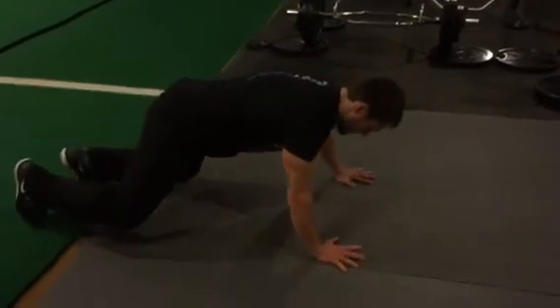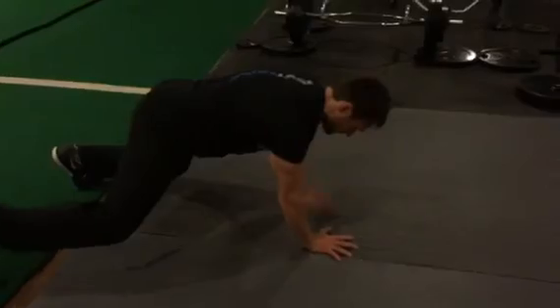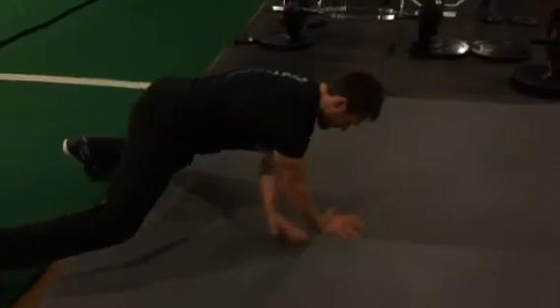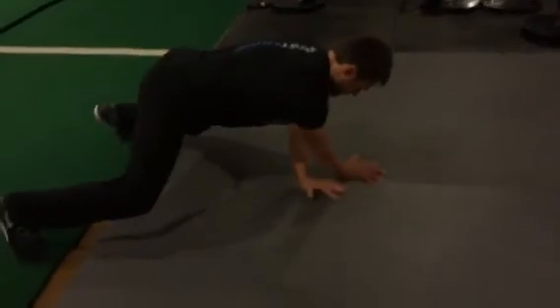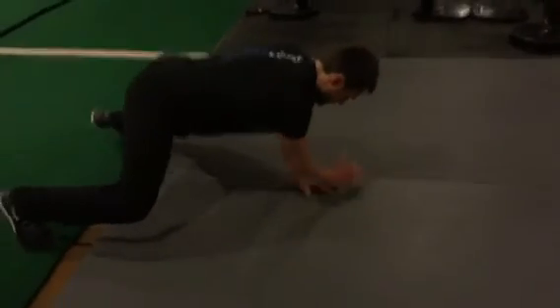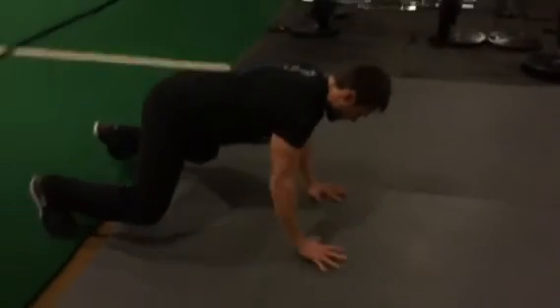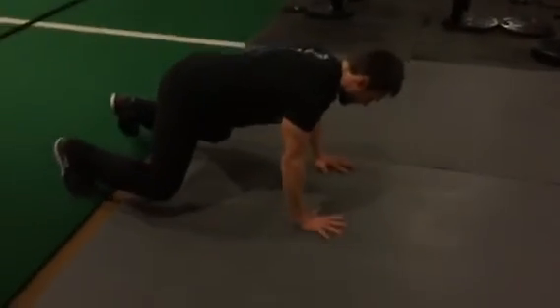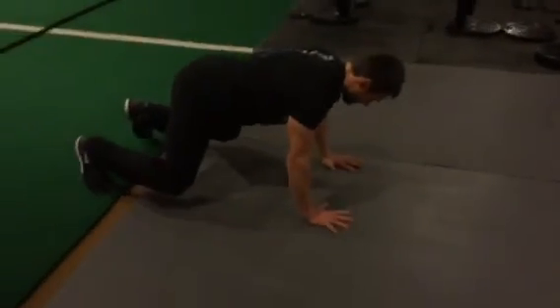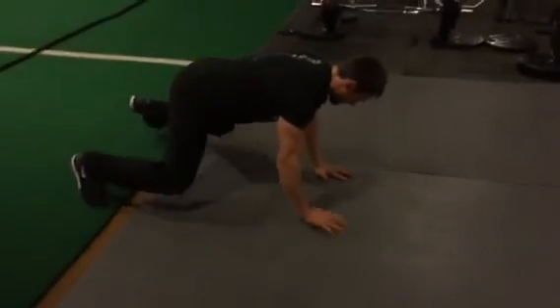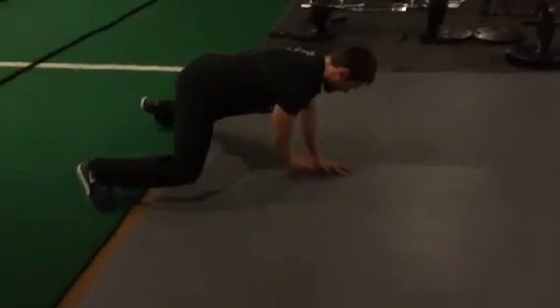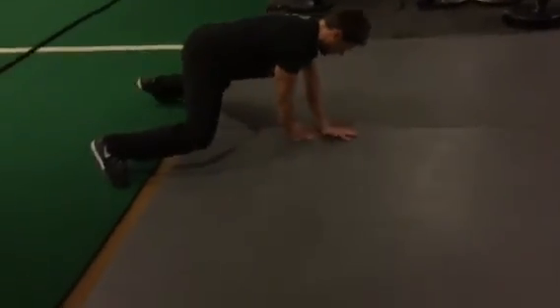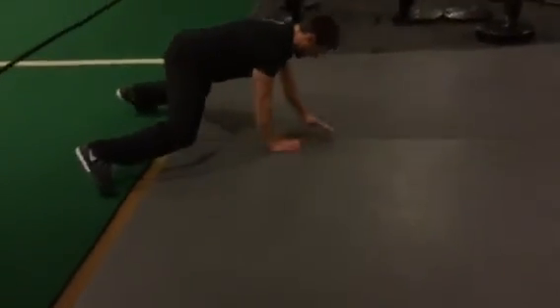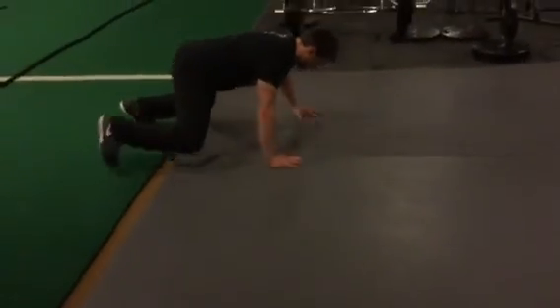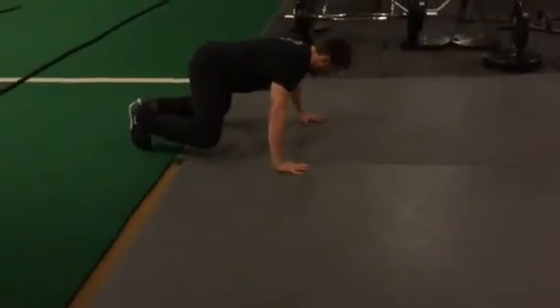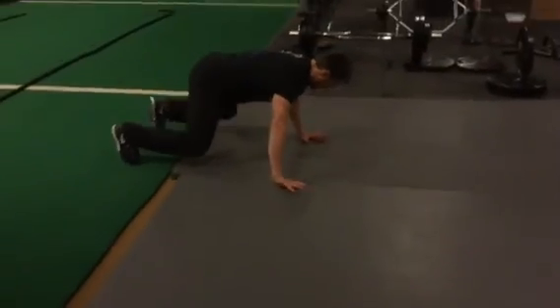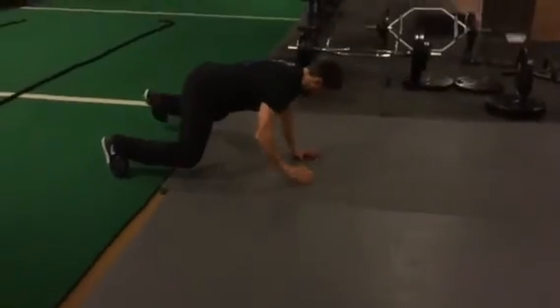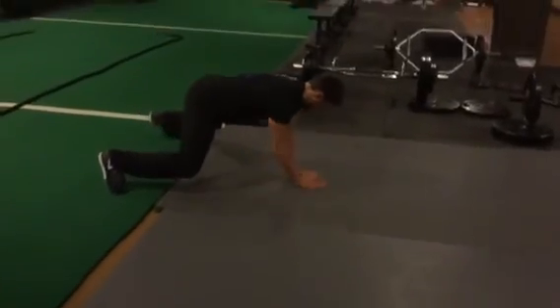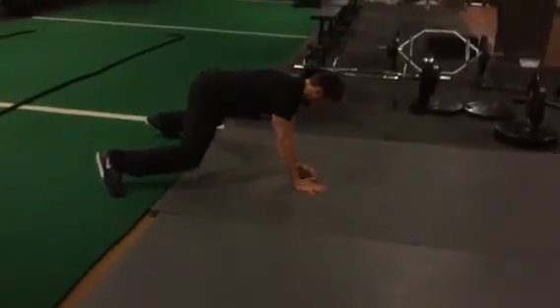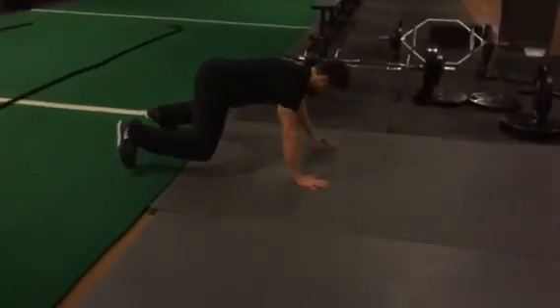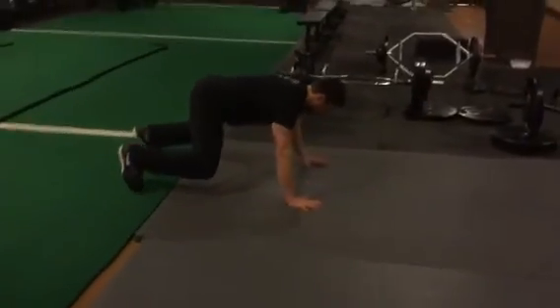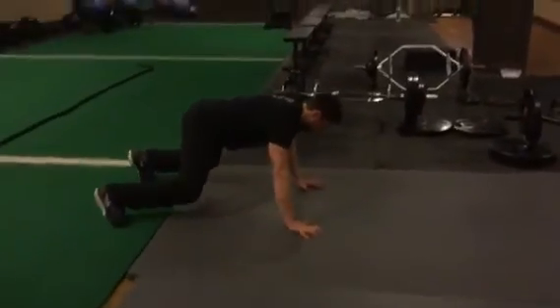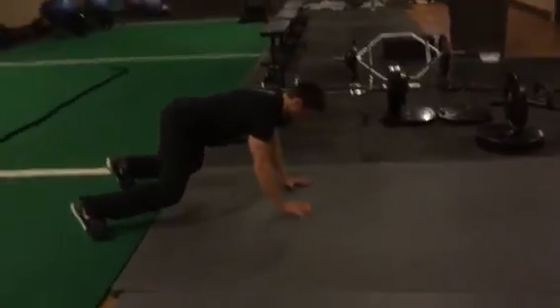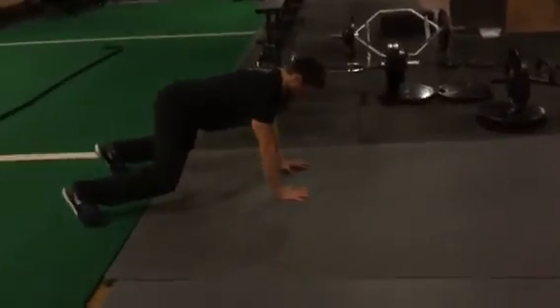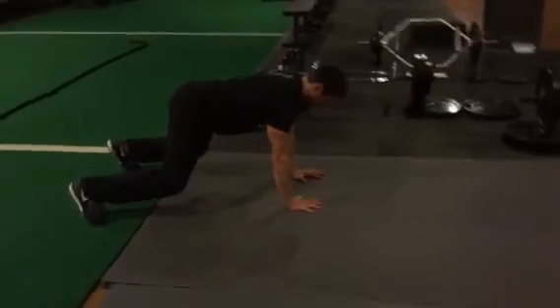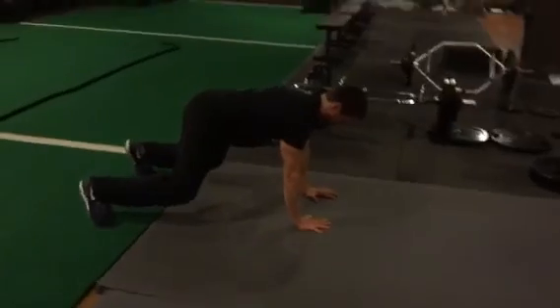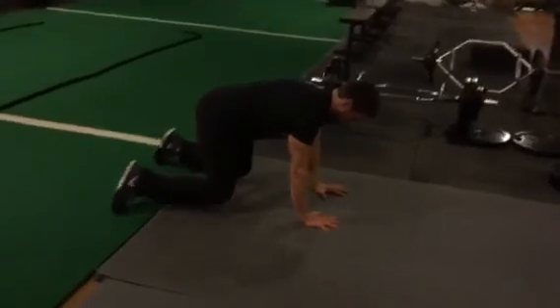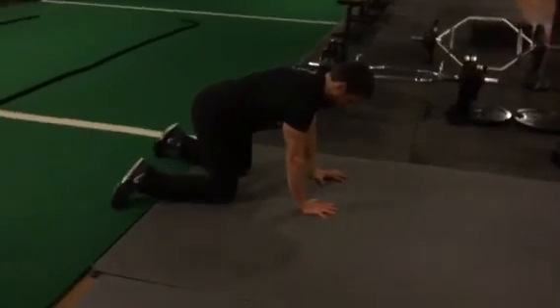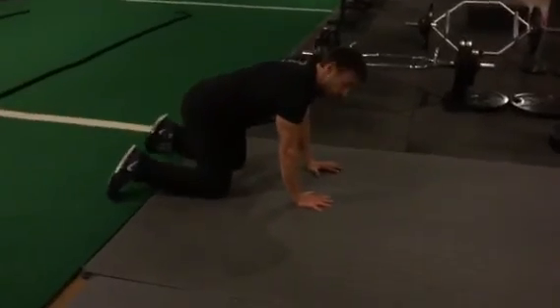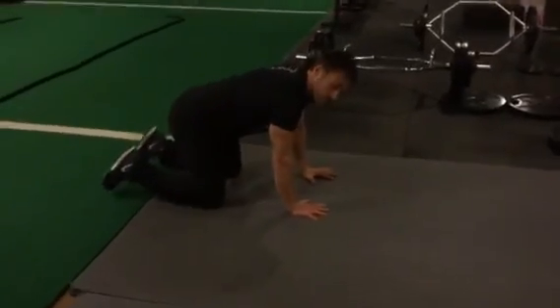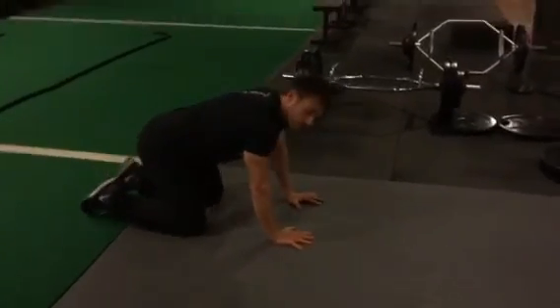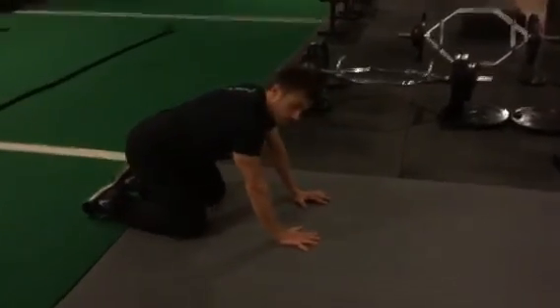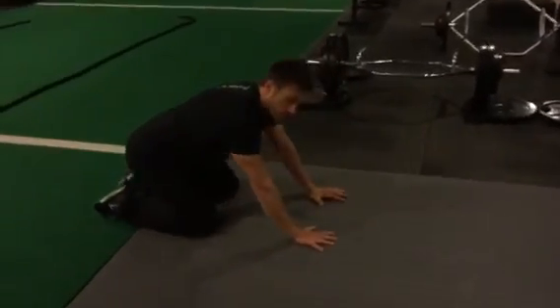You can also crawl sideways — keeping the ribs down. This is awesome for the shoulders. Adding crawling and something like the low bear to your workouts will make a difference.